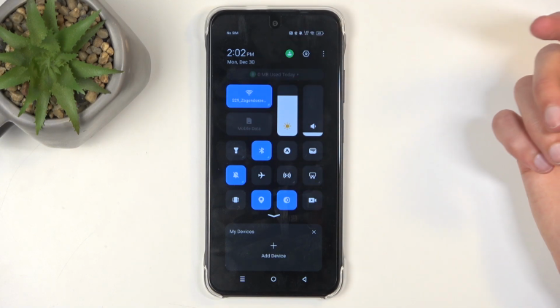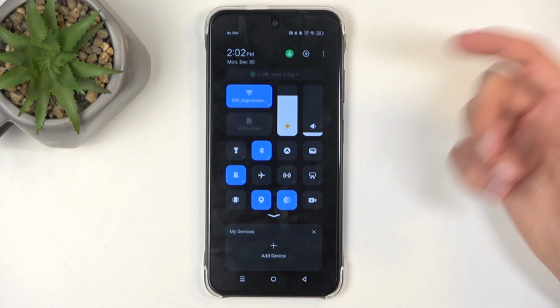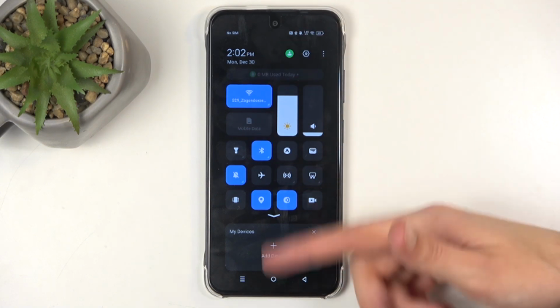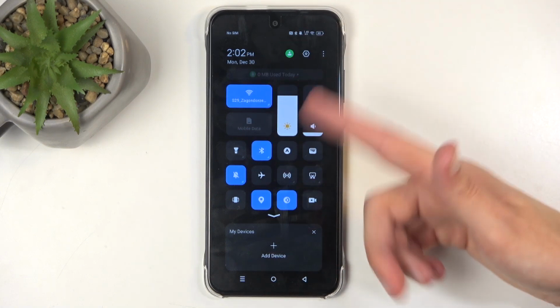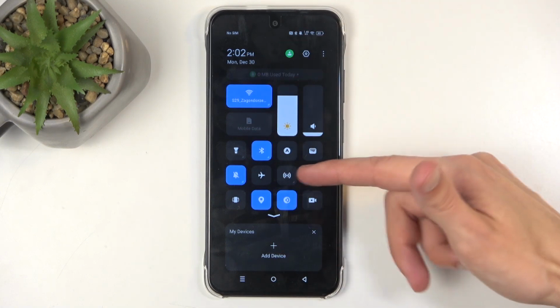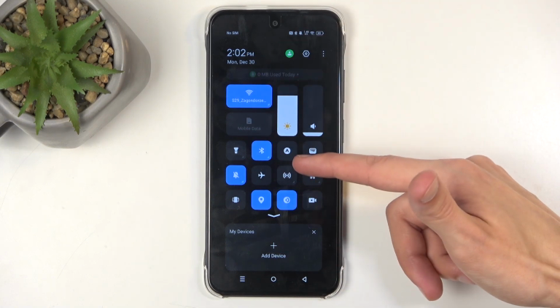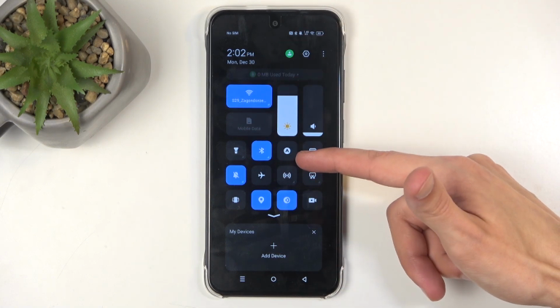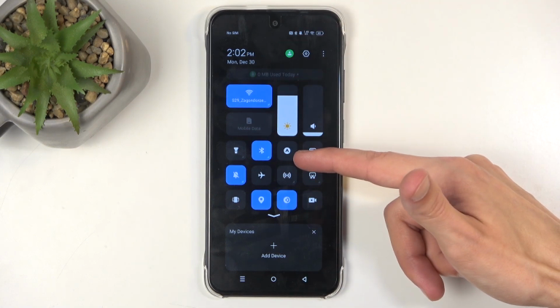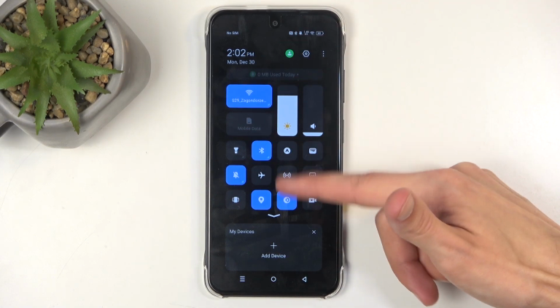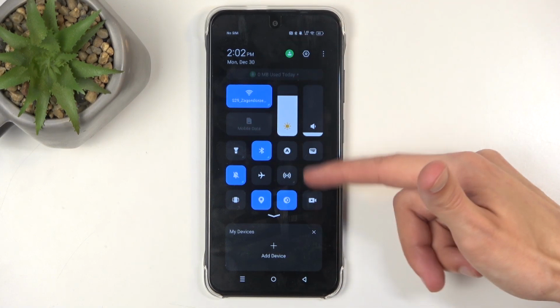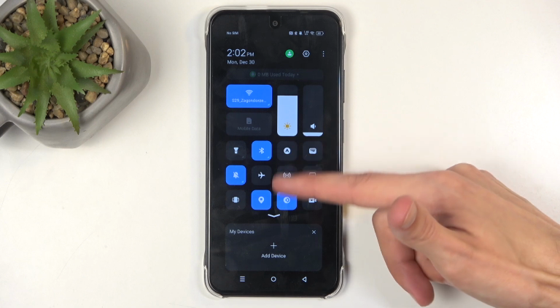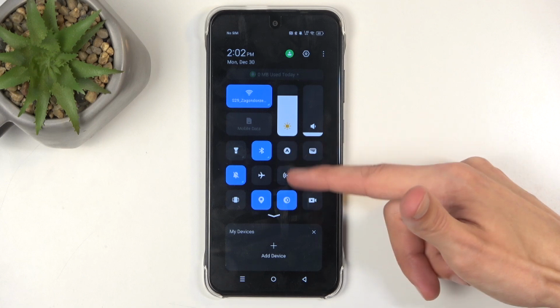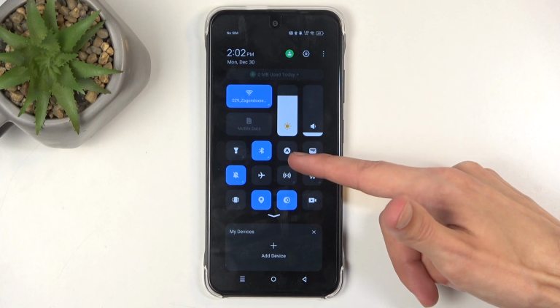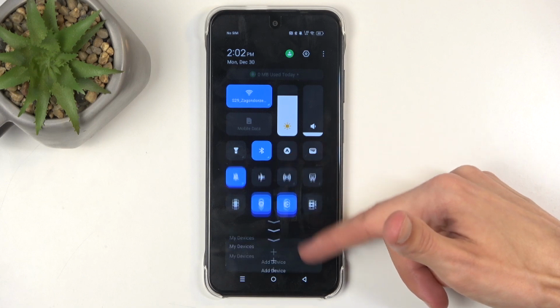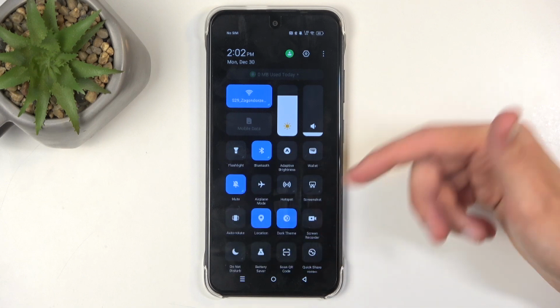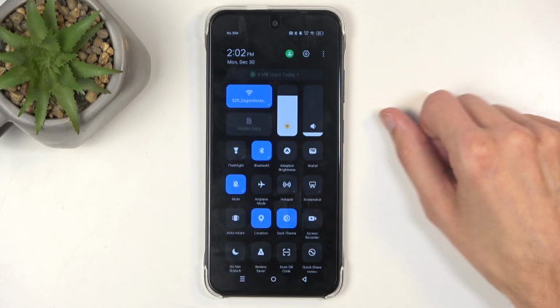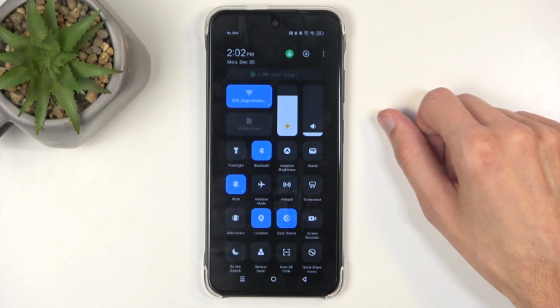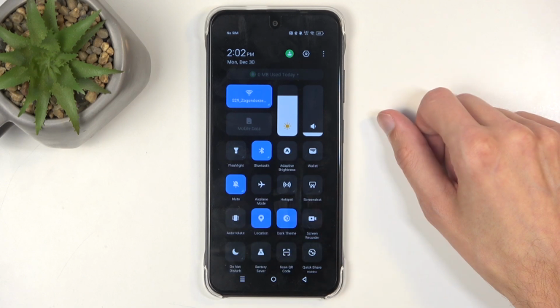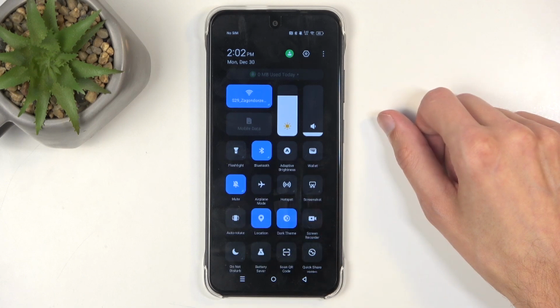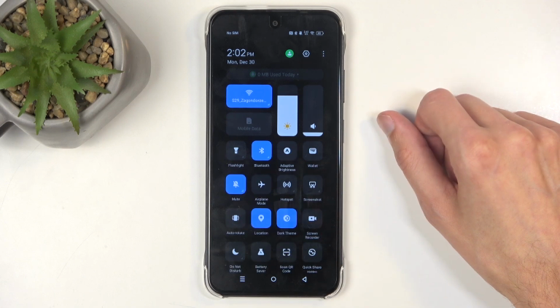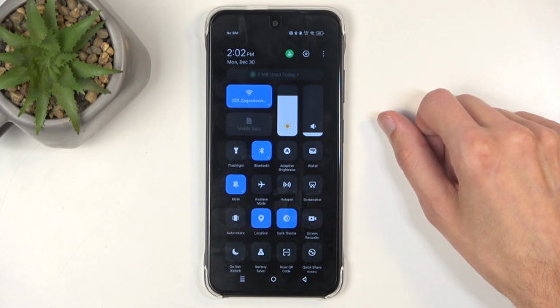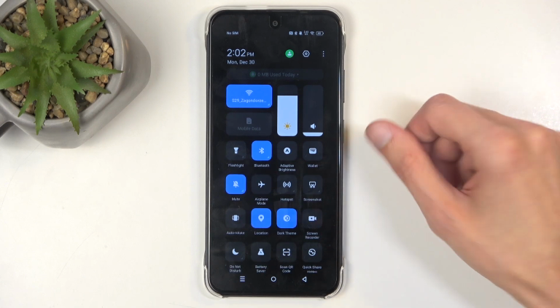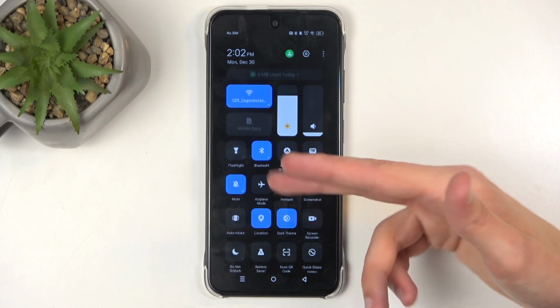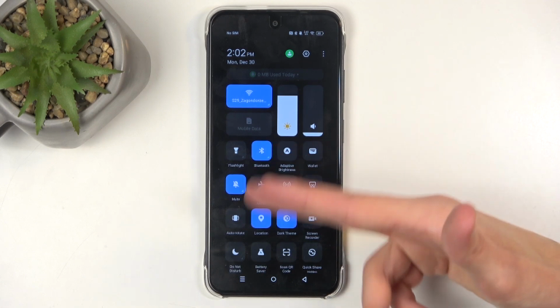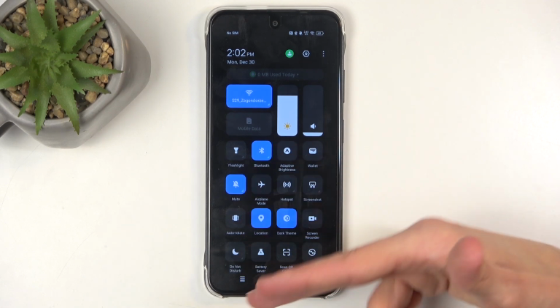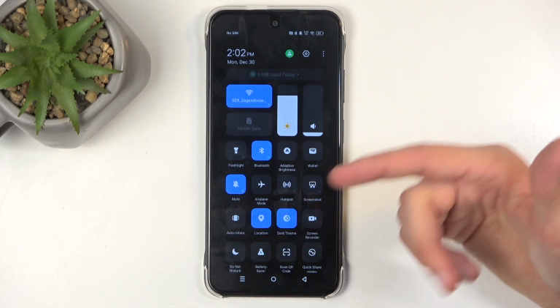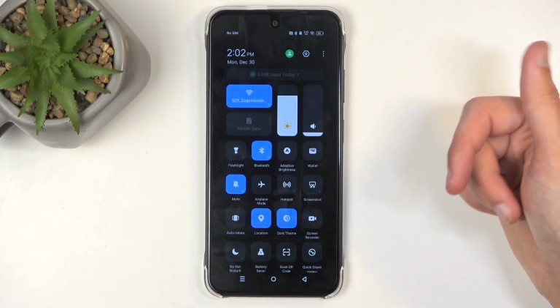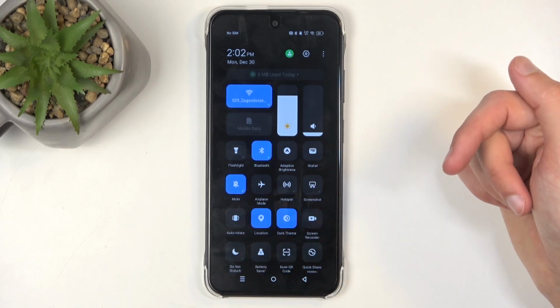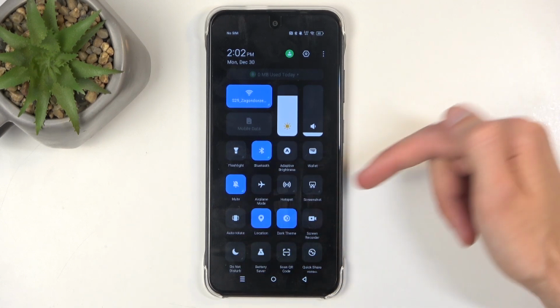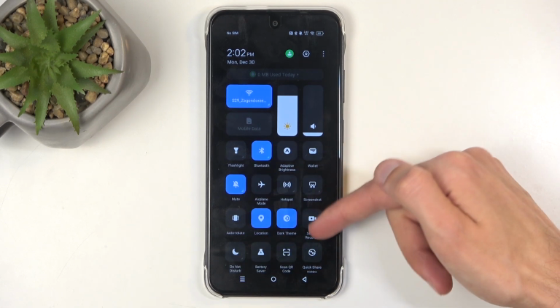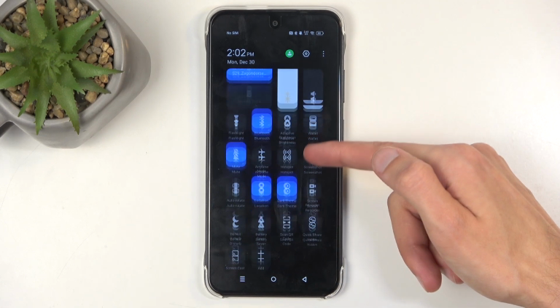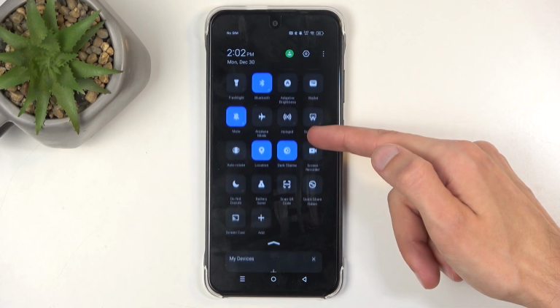If it's not visible right off the bat, you can swipe down right here once more, and as you can see, this extends the list of visible toggles.